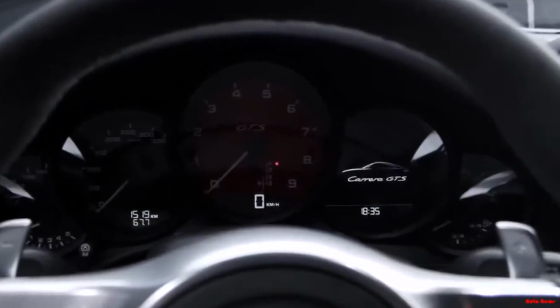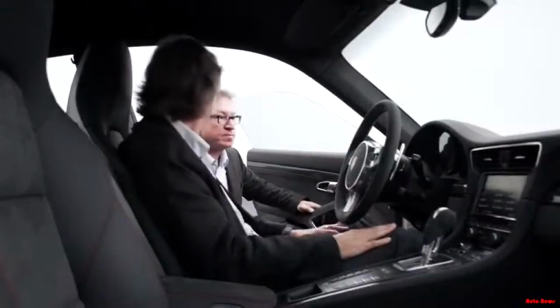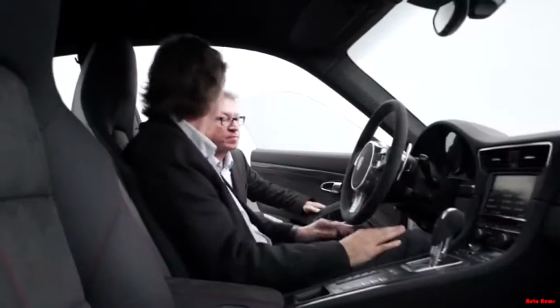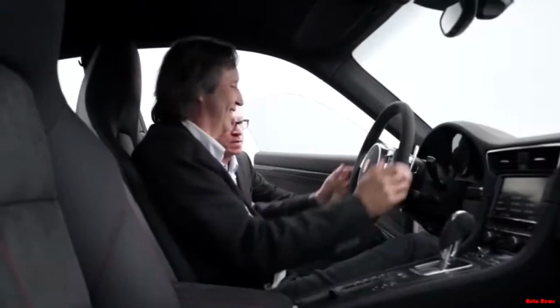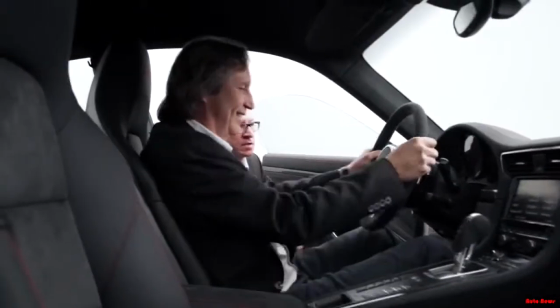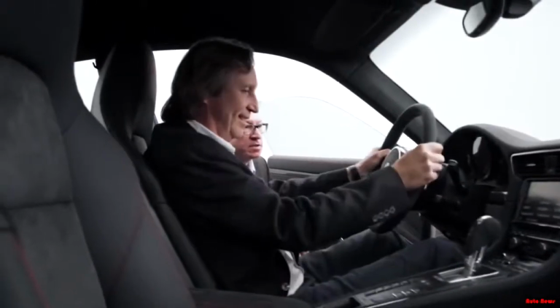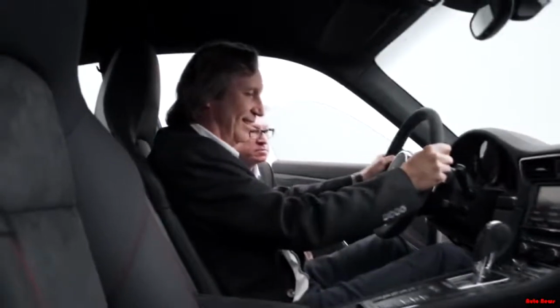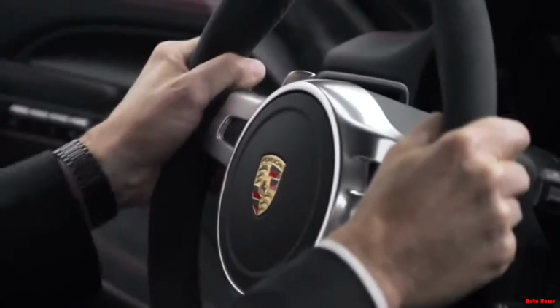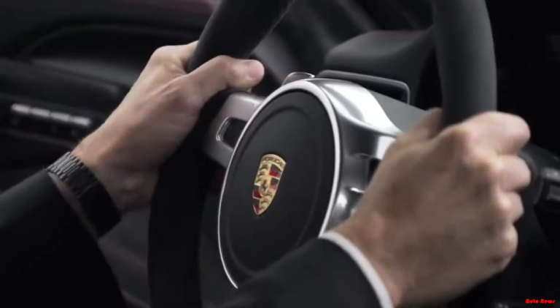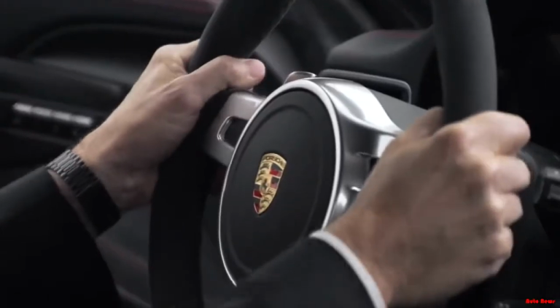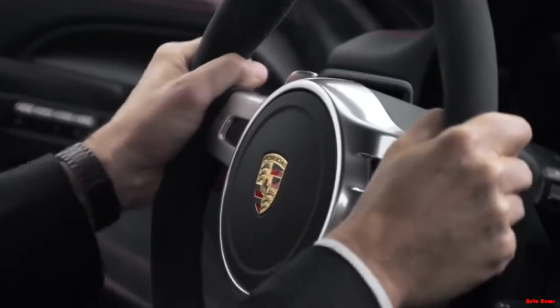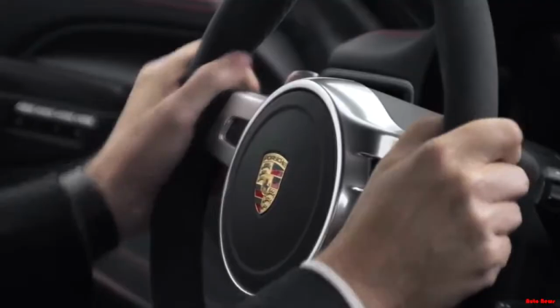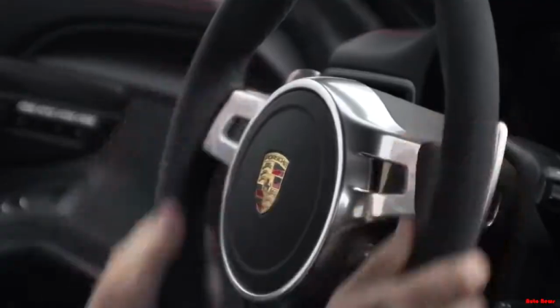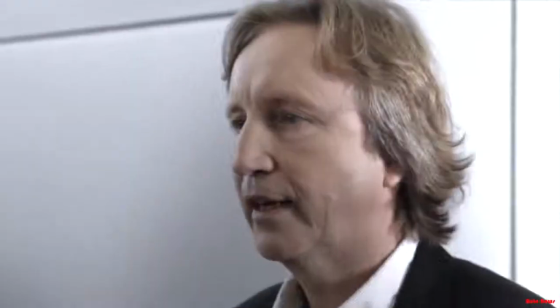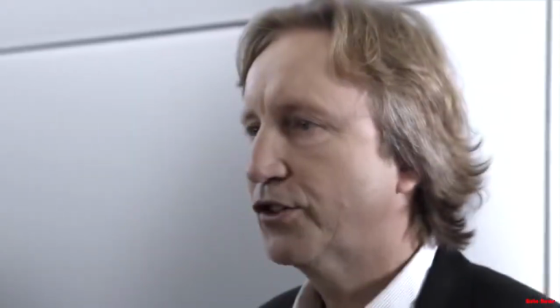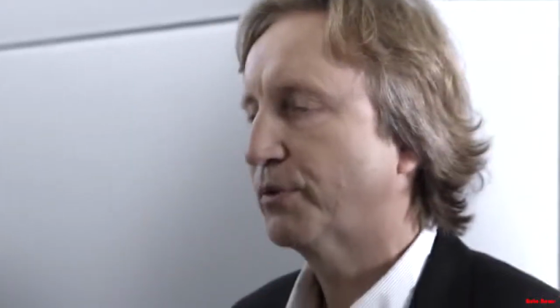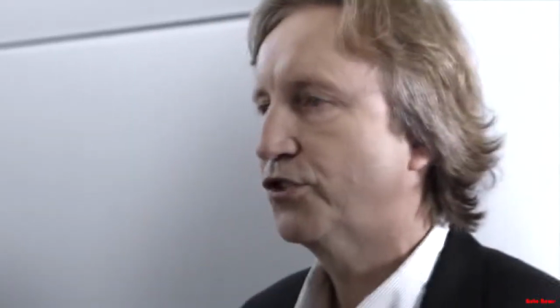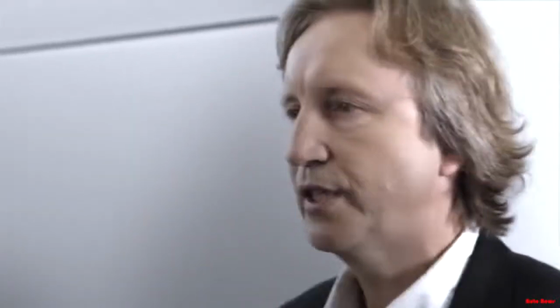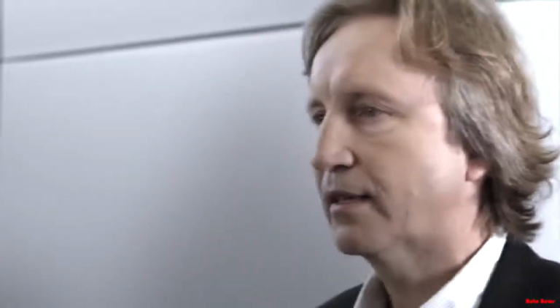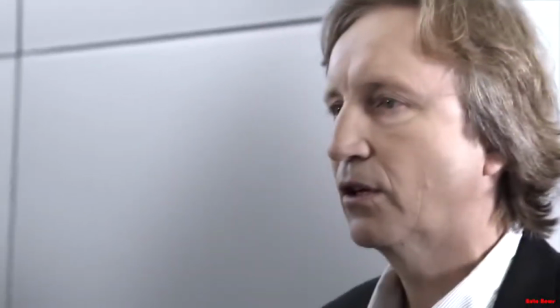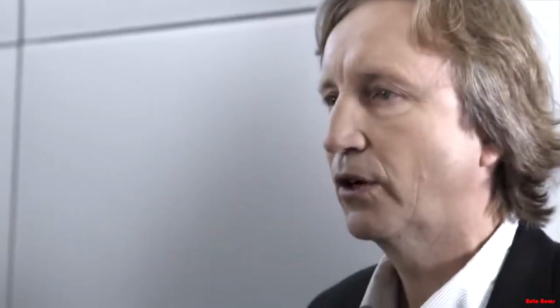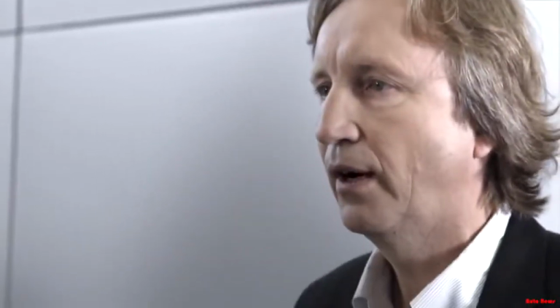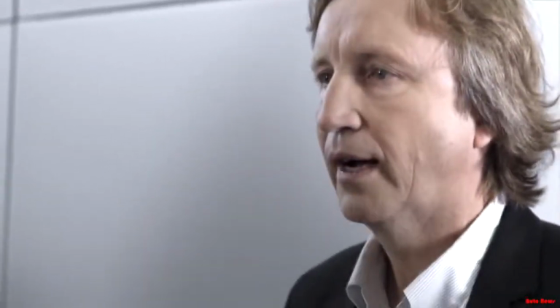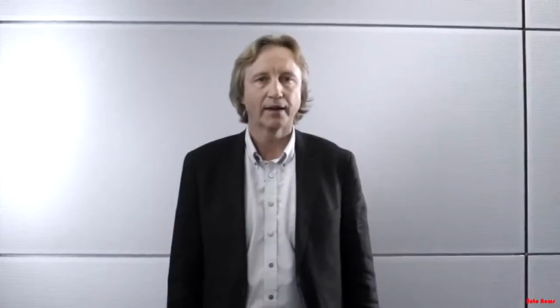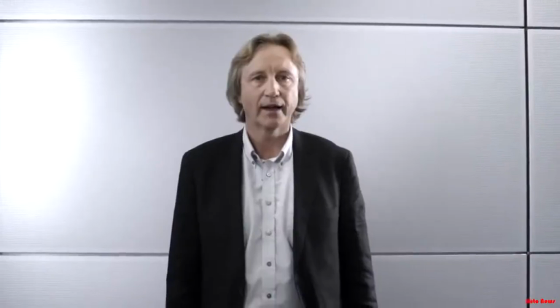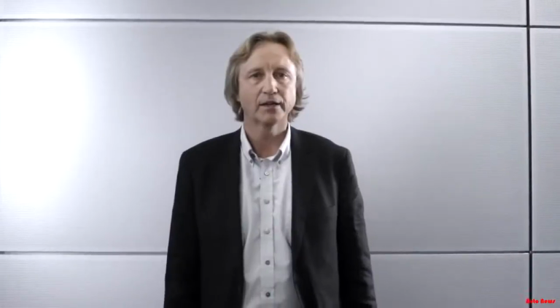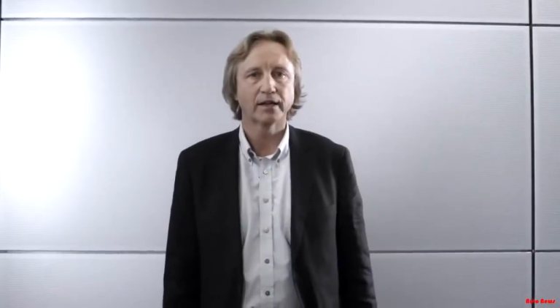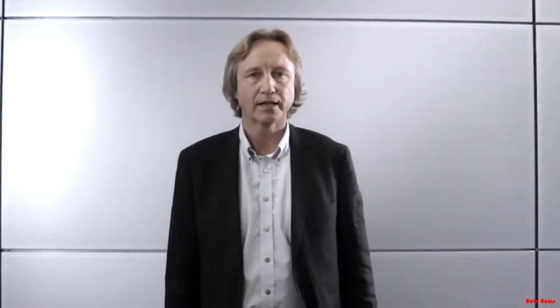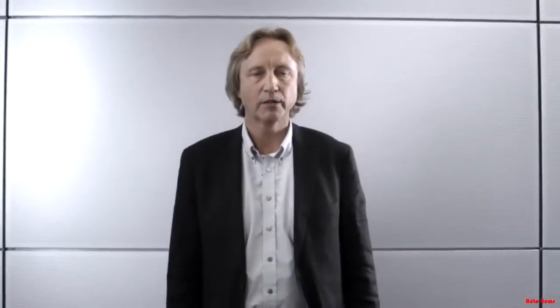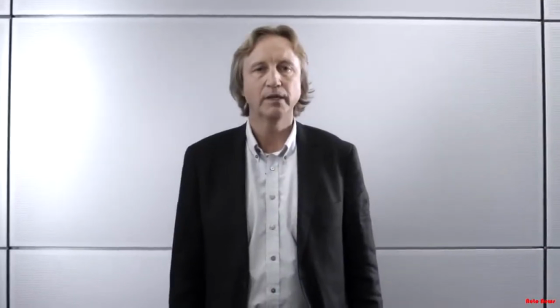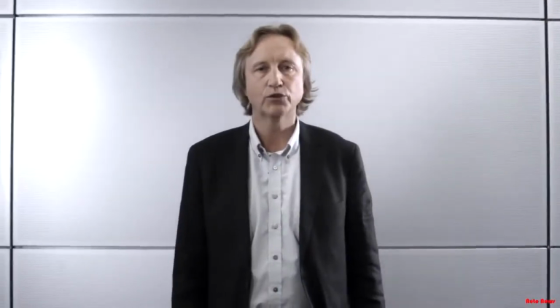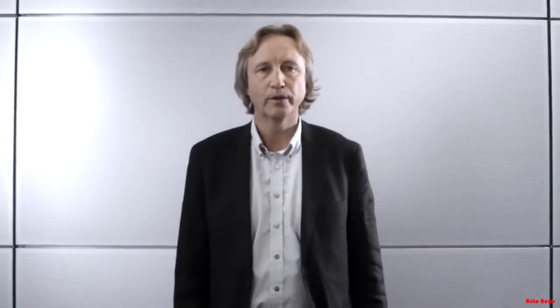The GTS is characterized by an interior trimmed in black alcantara with contrasting stitching. The GTS logo is applied to the headdress in the sports seats and the rocker panels. Further highlighting the interior are the black gauges with the GTS logo and the anodized aluminum trim.